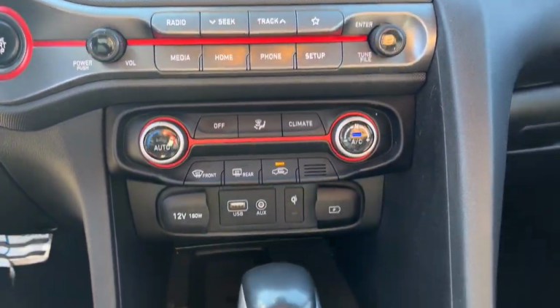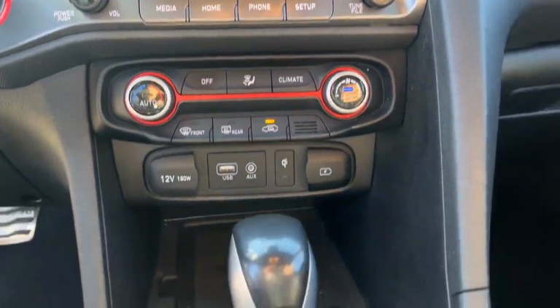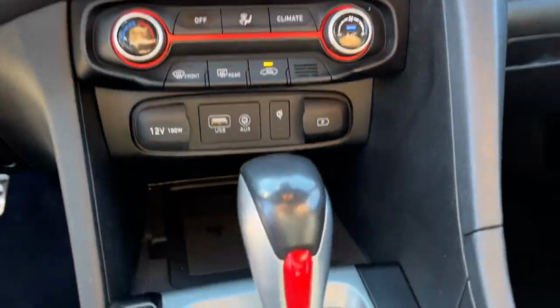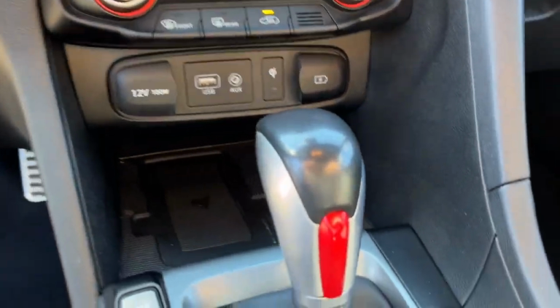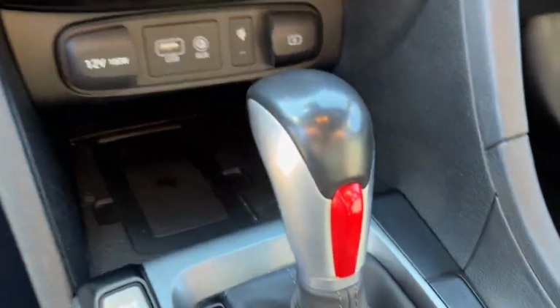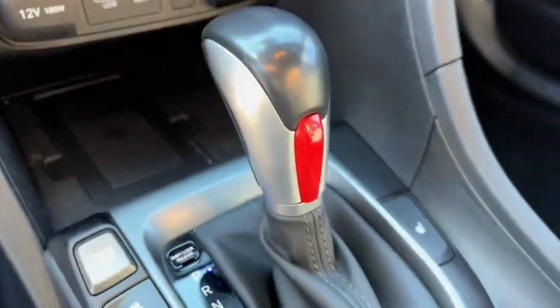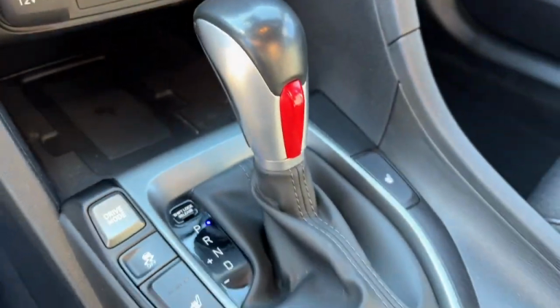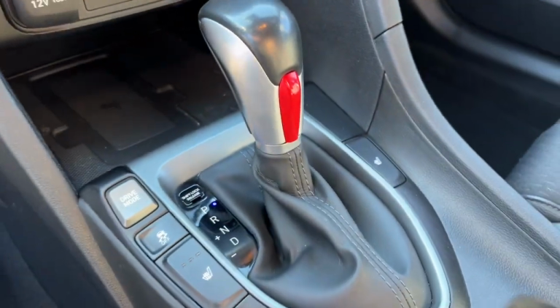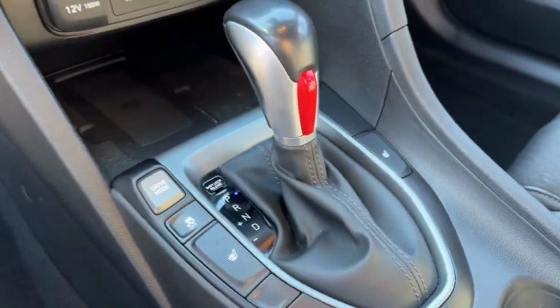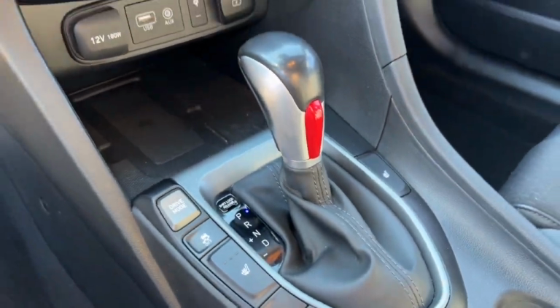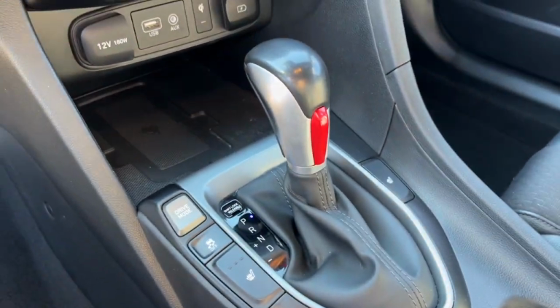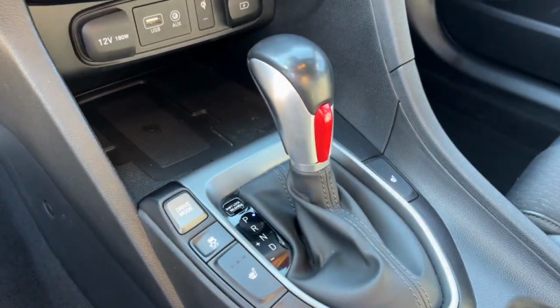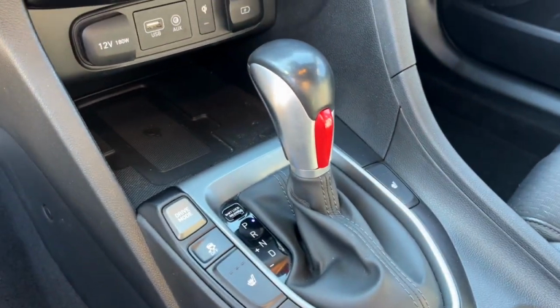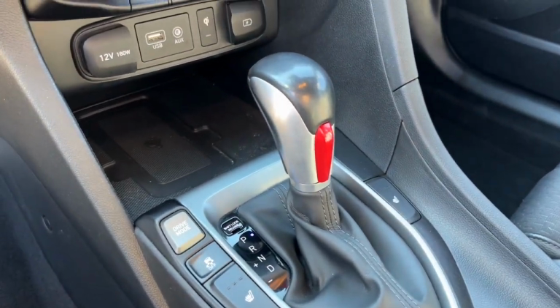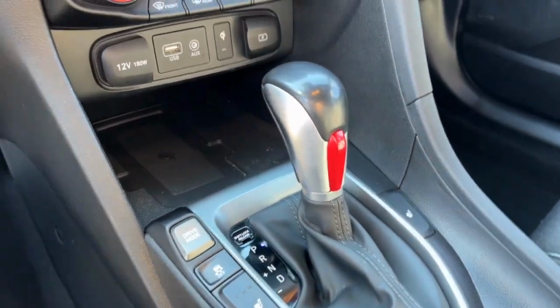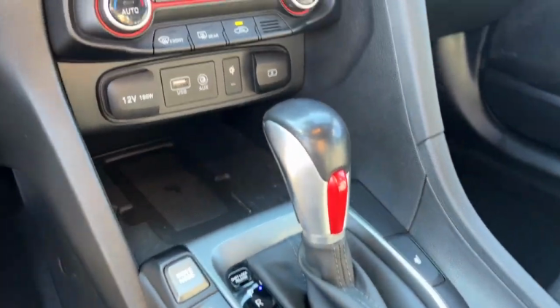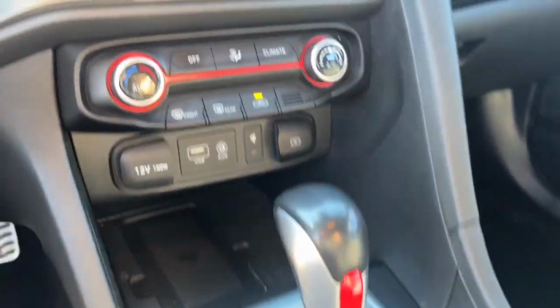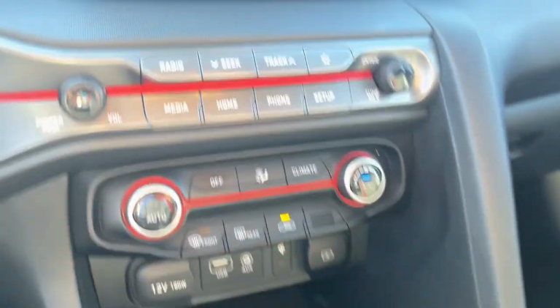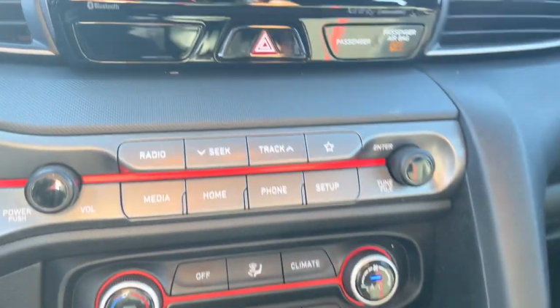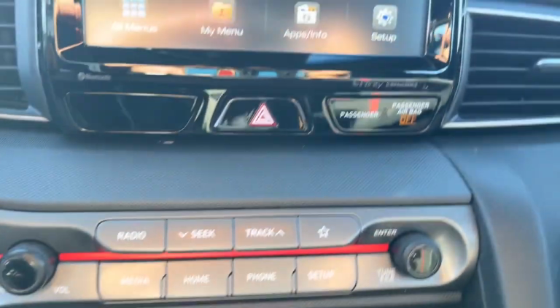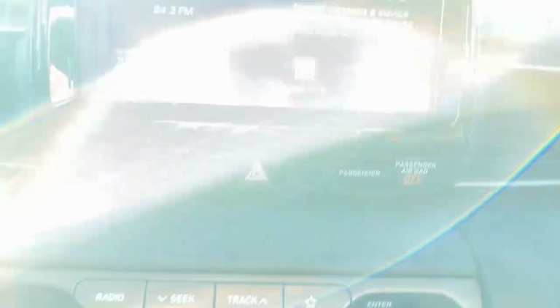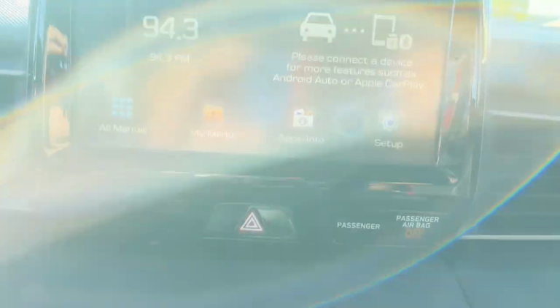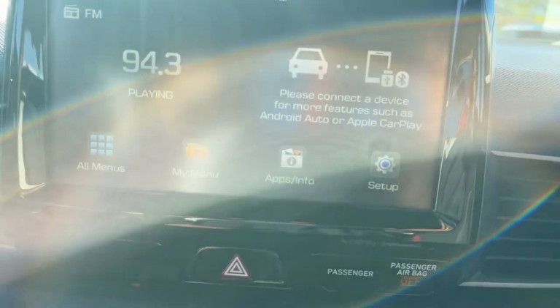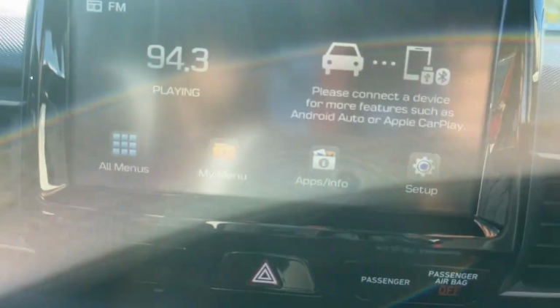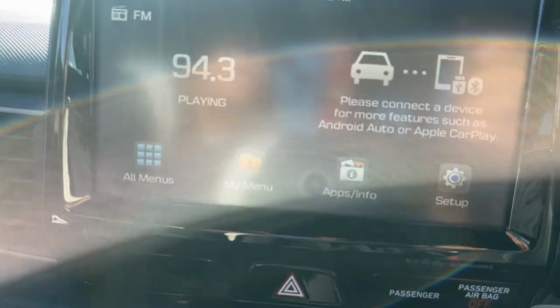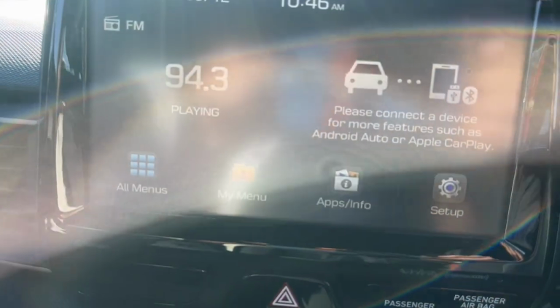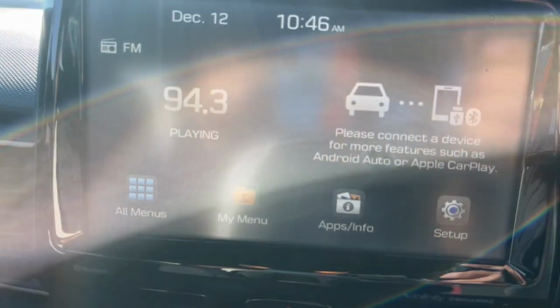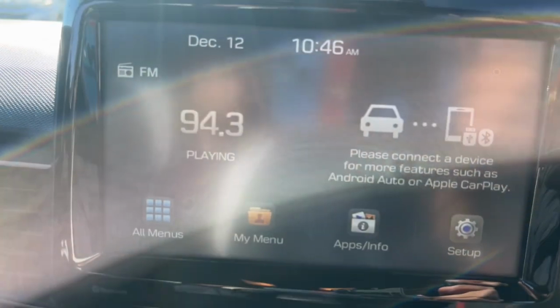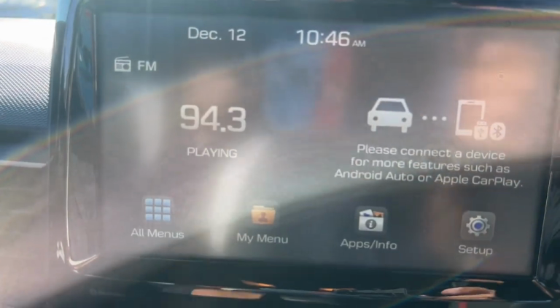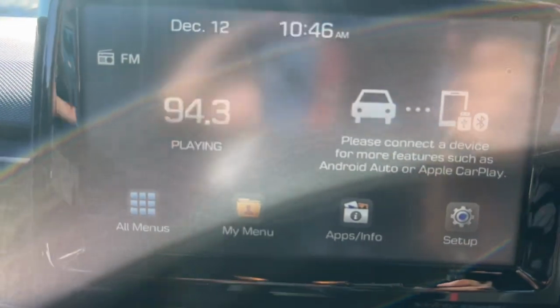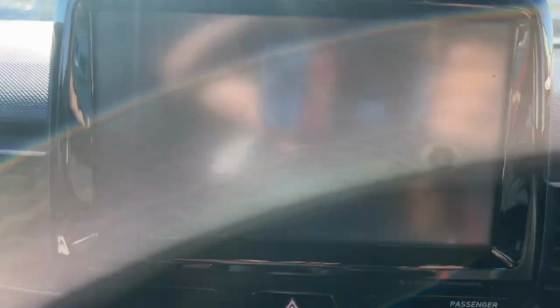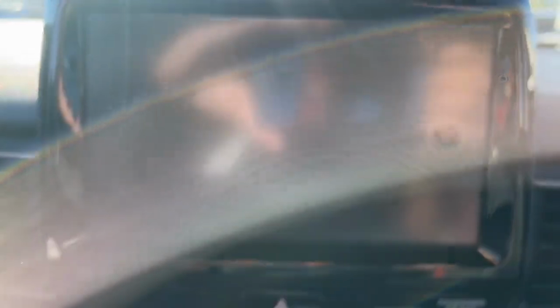Stand out from the crowd when you're in this distinctive Veloster. Come in for a test drive — our team will make it the best part of your day.